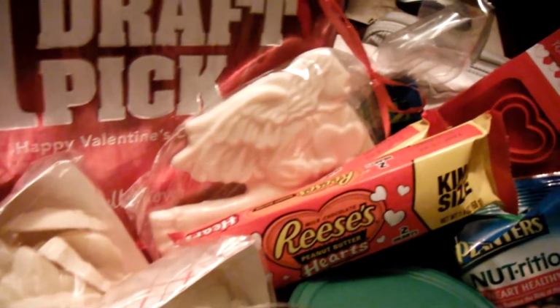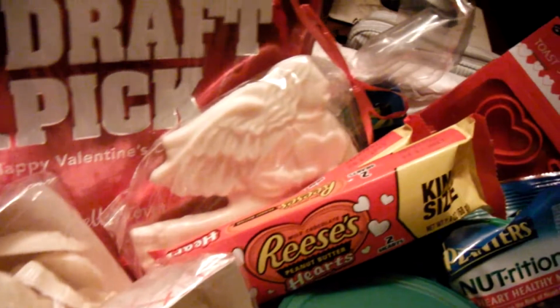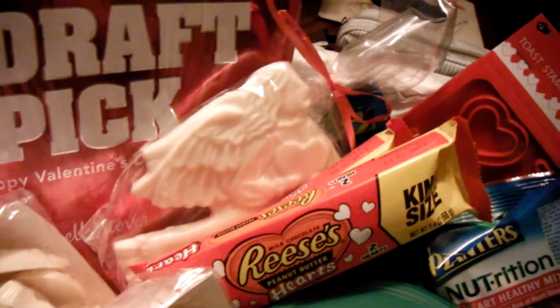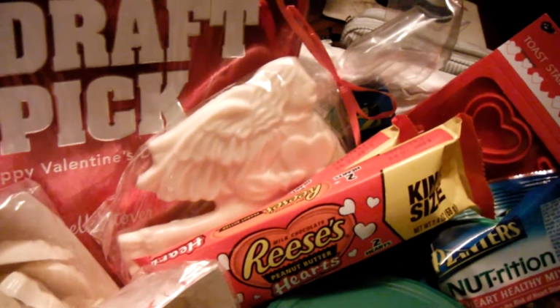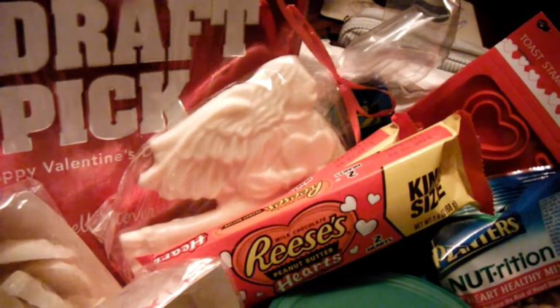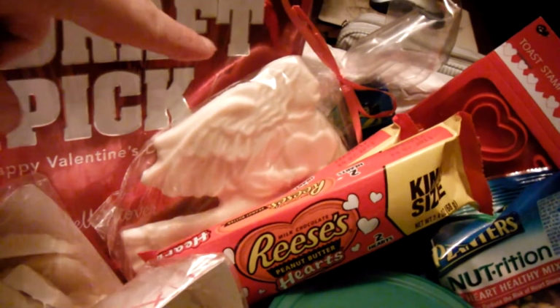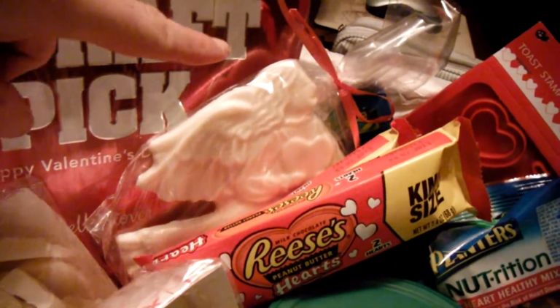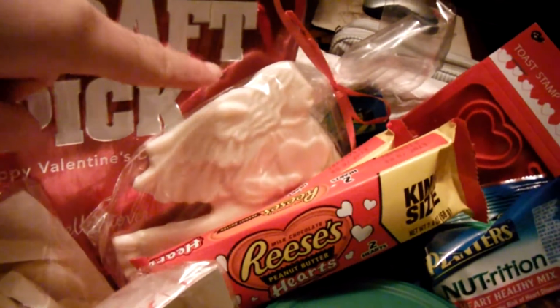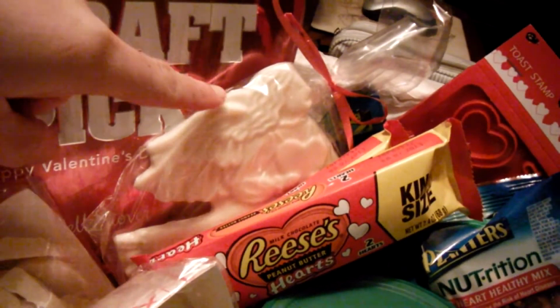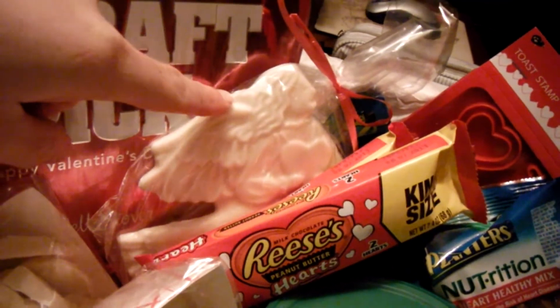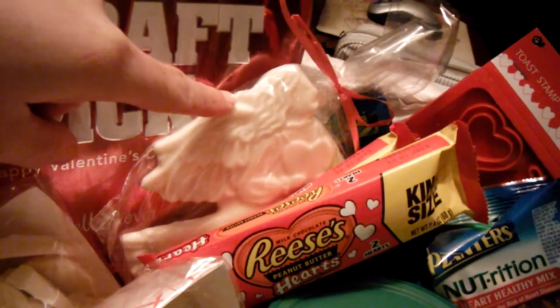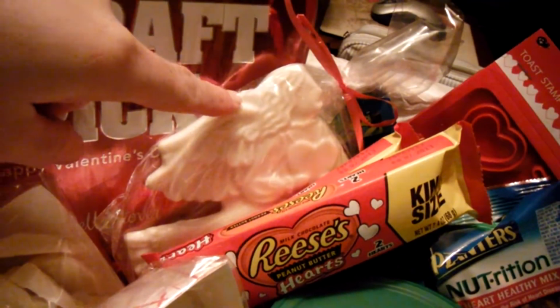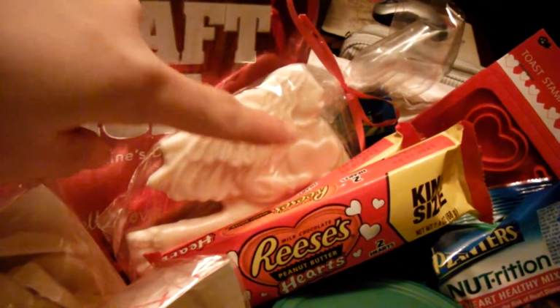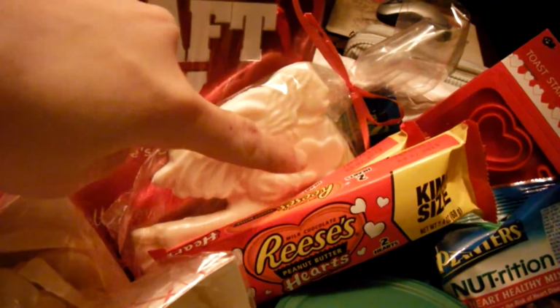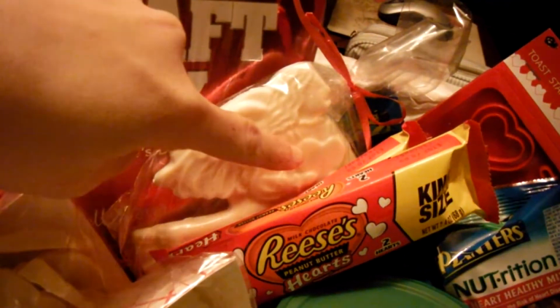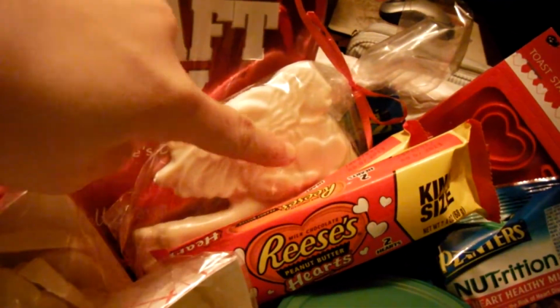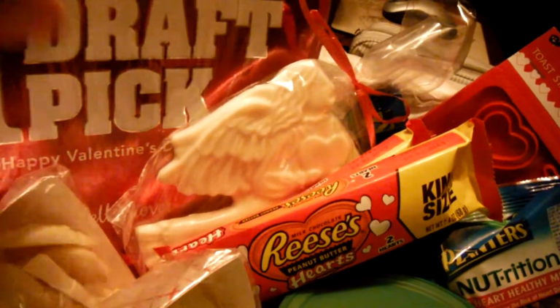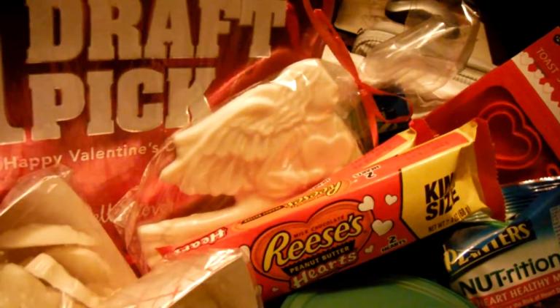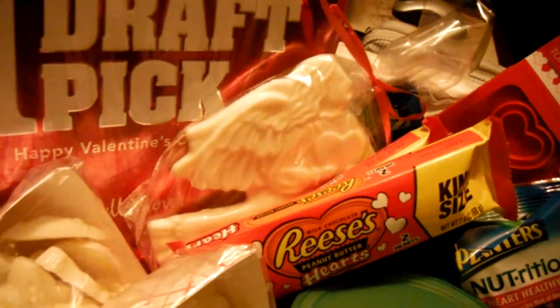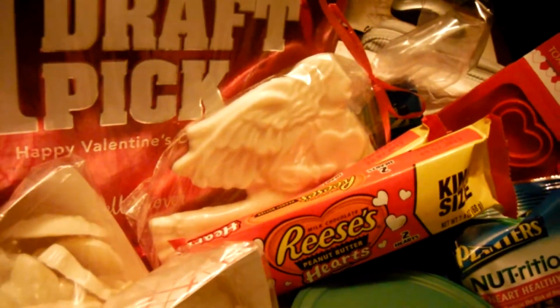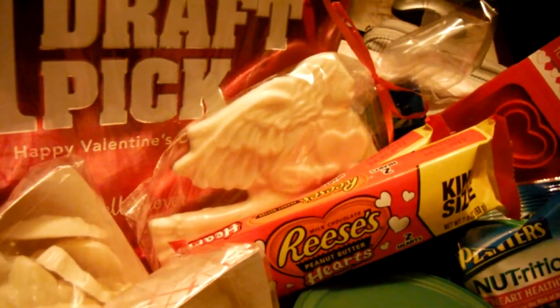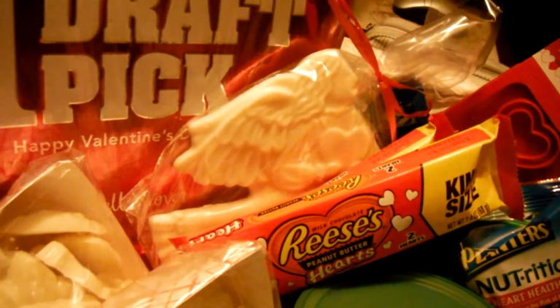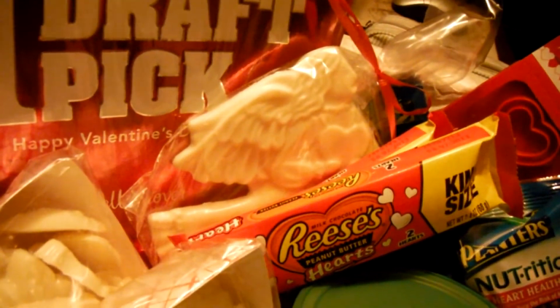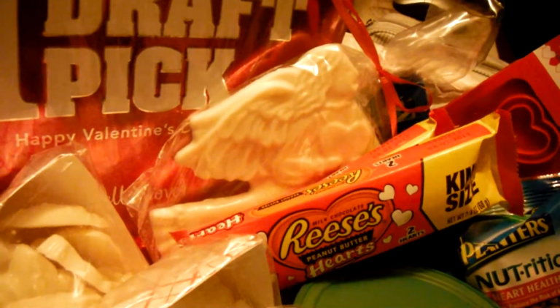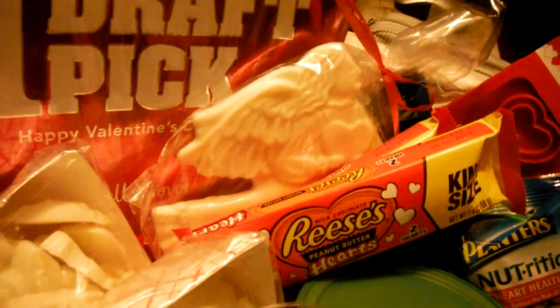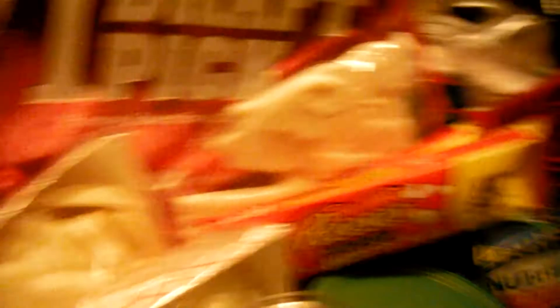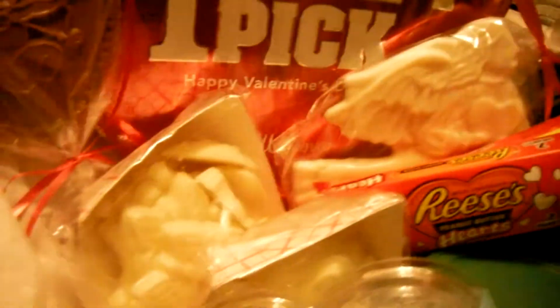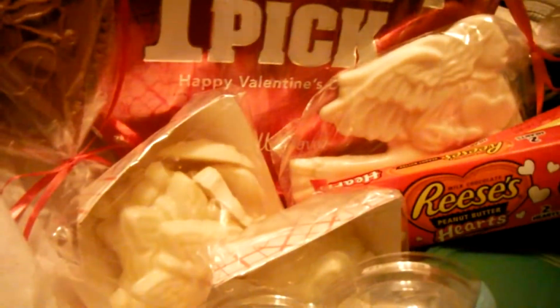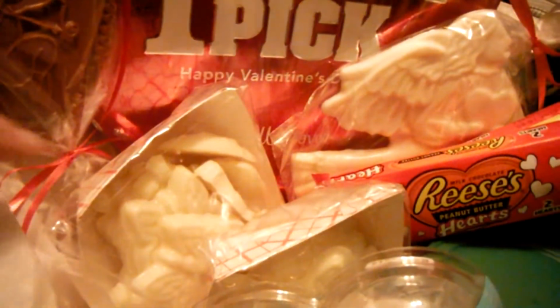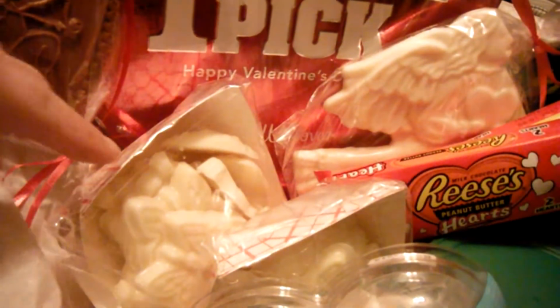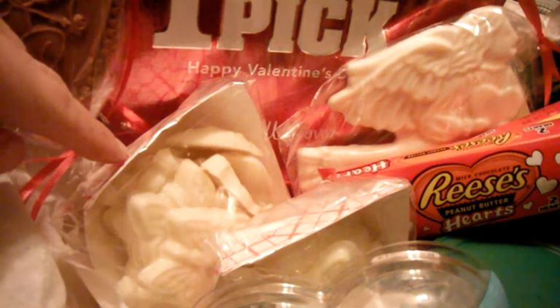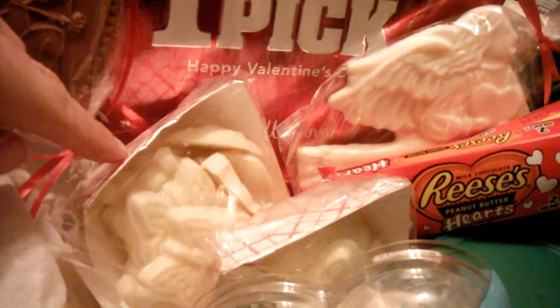And then a little angel carrying a heart in white chocolate. As you can tell, he loves white chocolate.